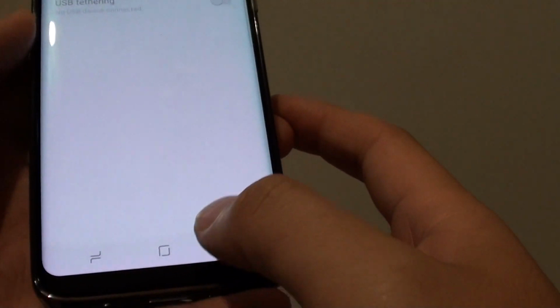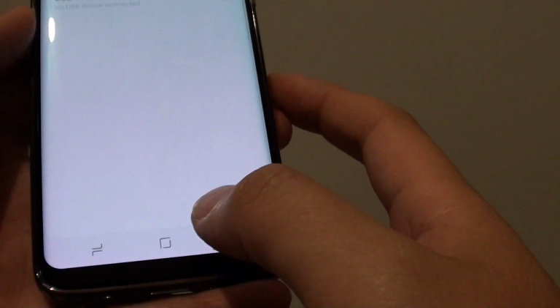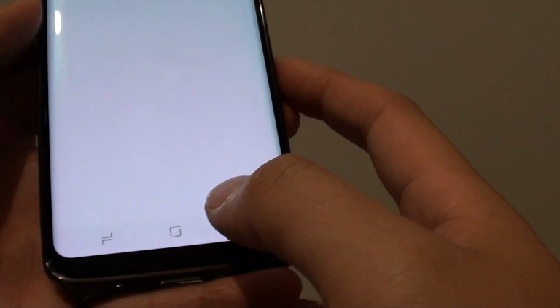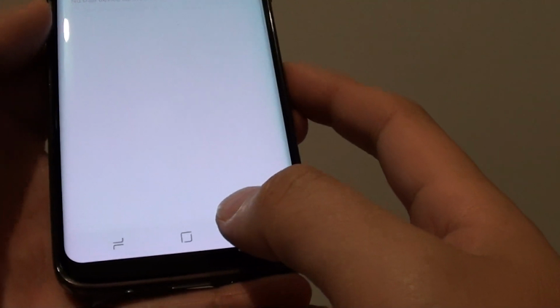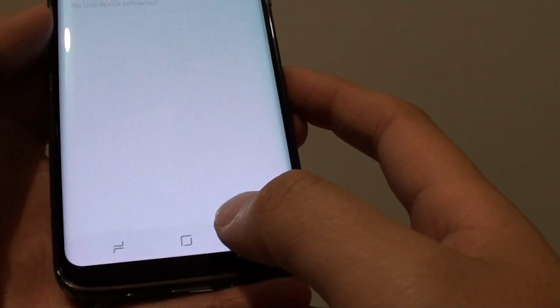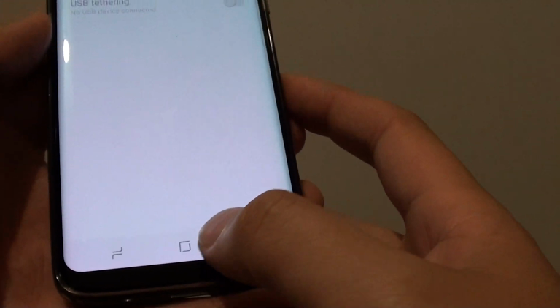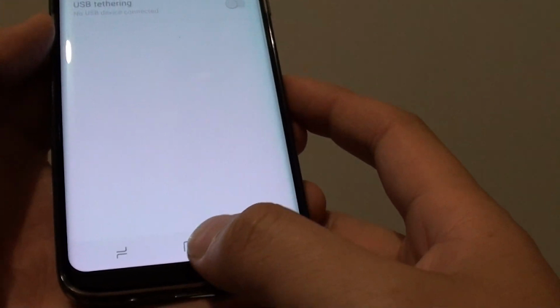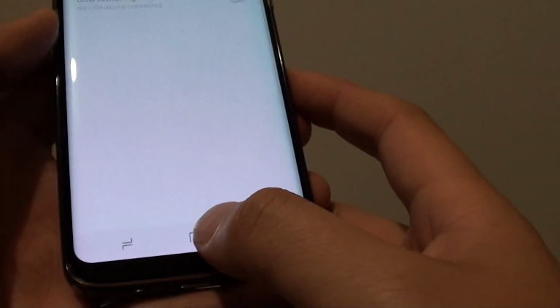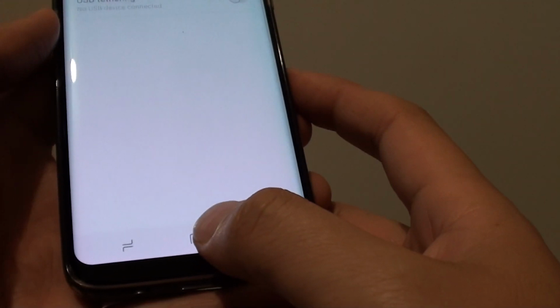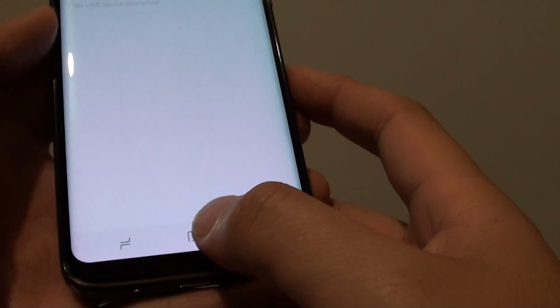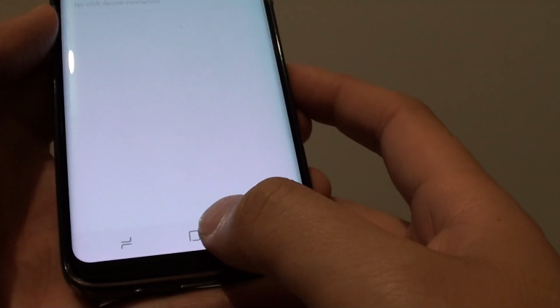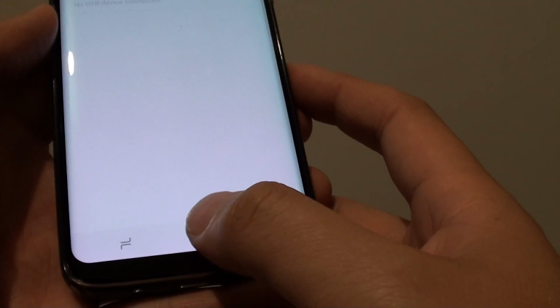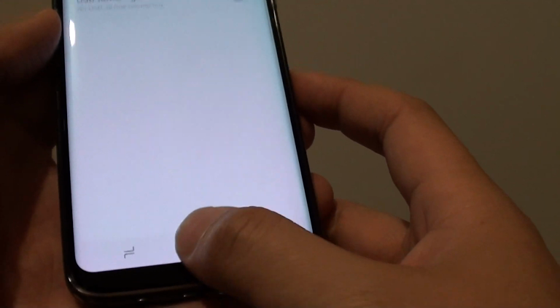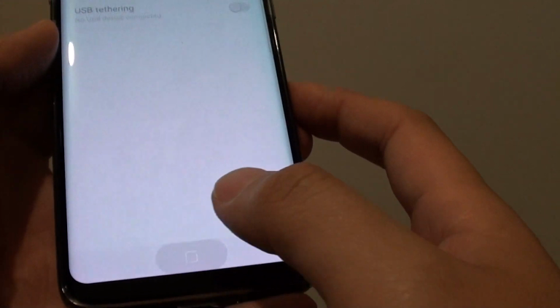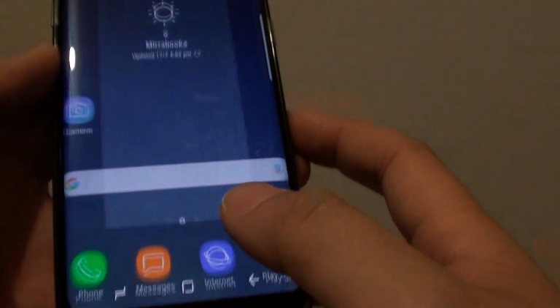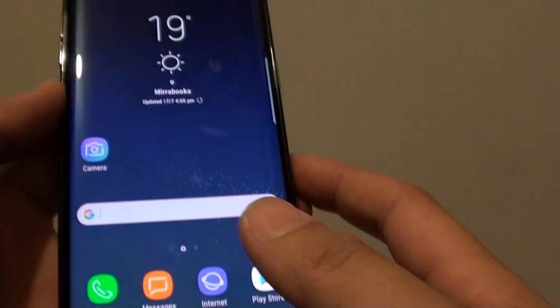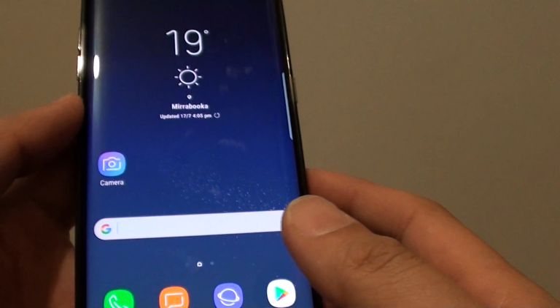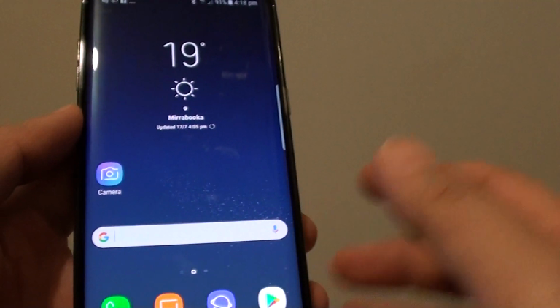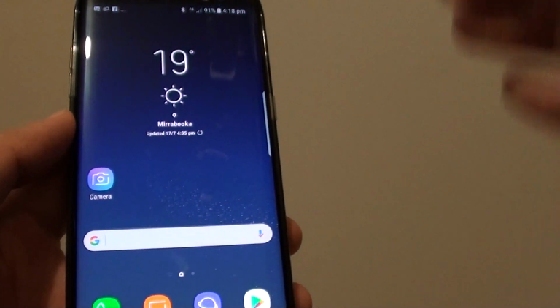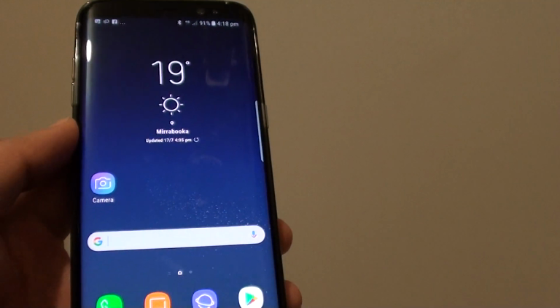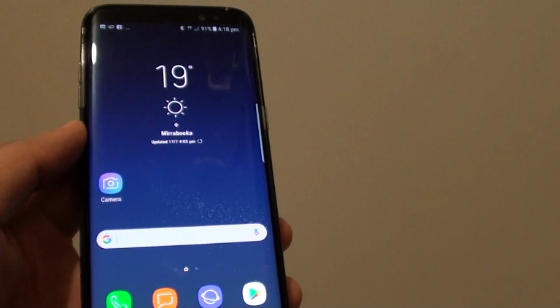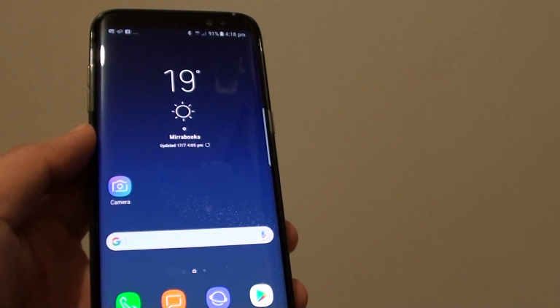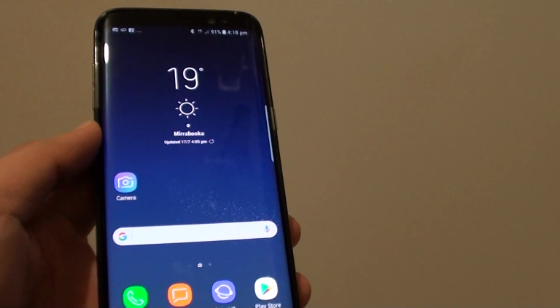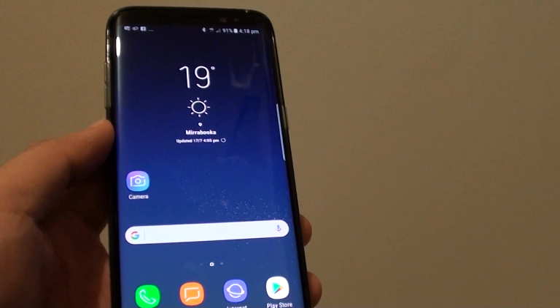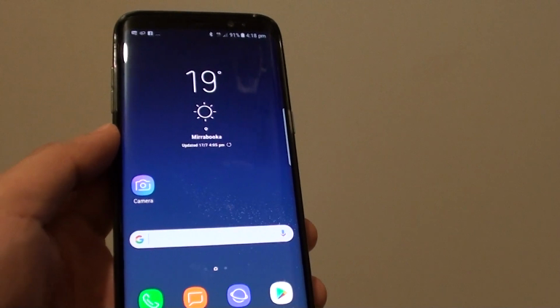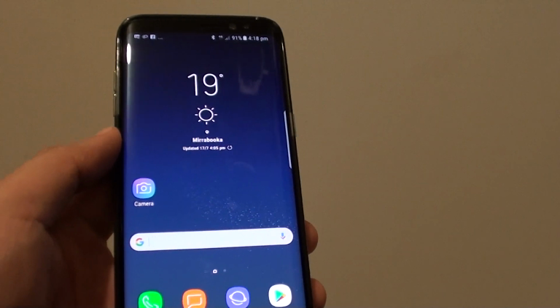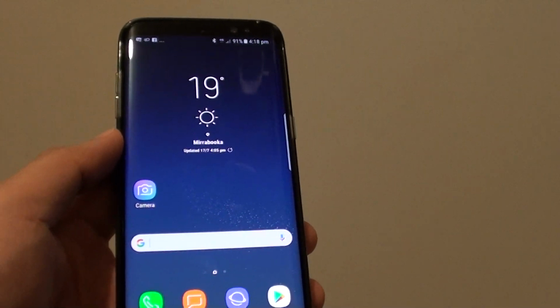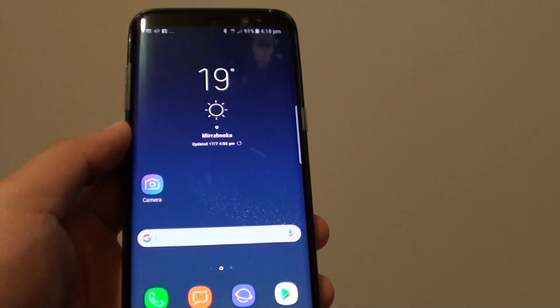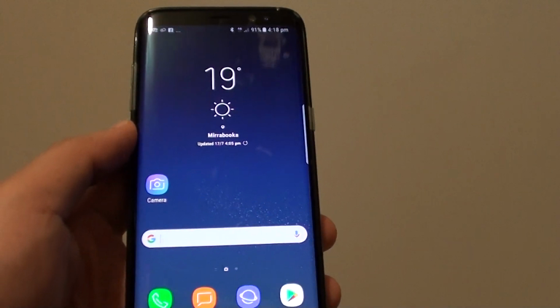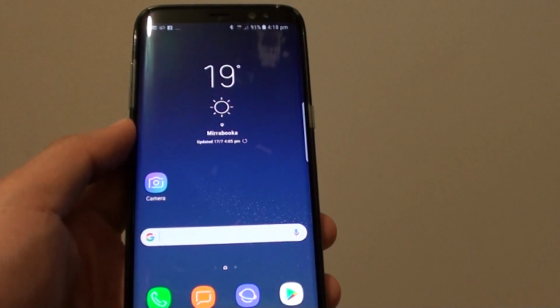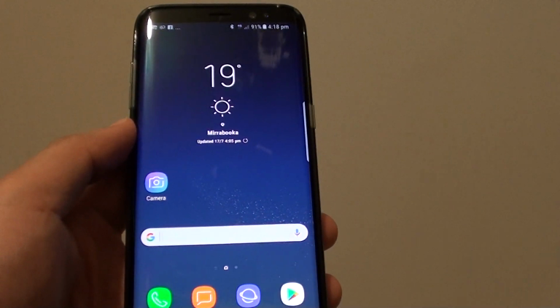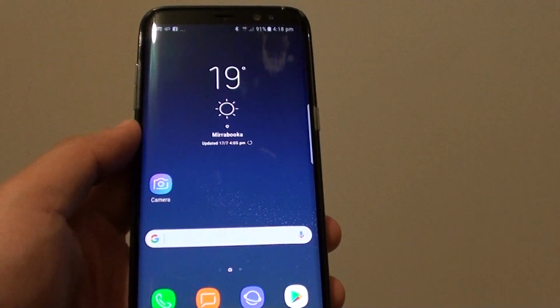Finally, you can tap on the home key at the bottom to take you back to your home screen. And that's it. Thank you for watching this video.